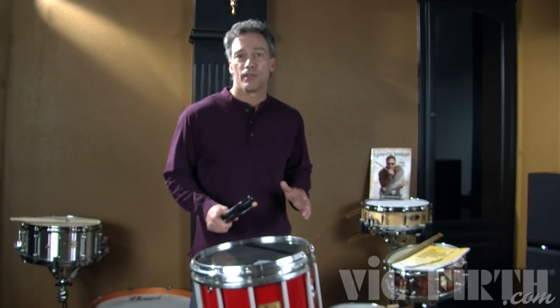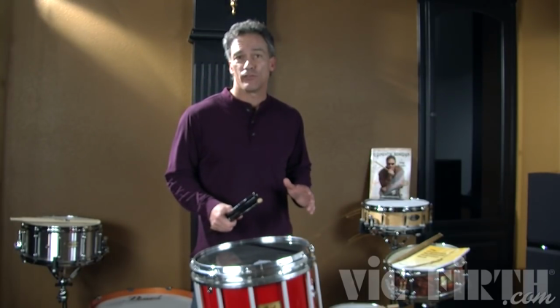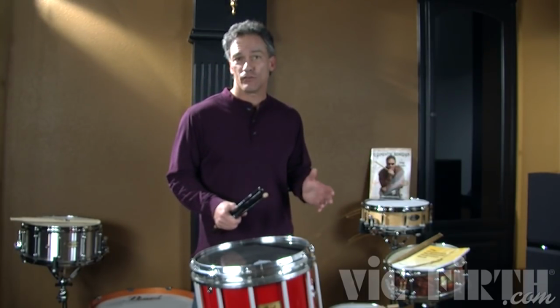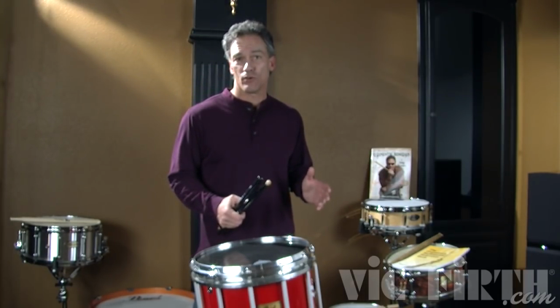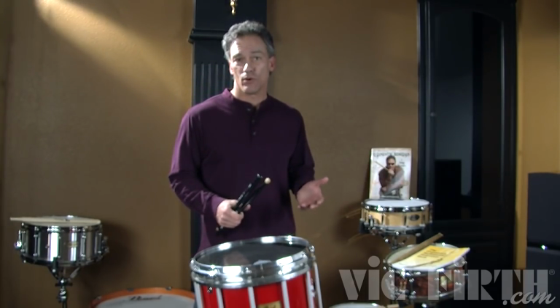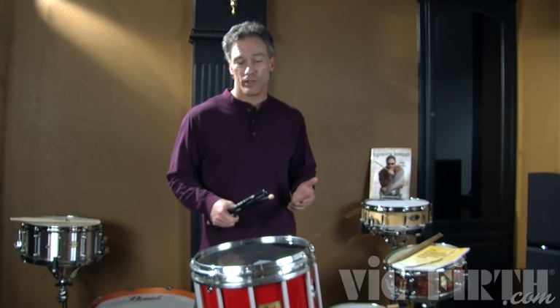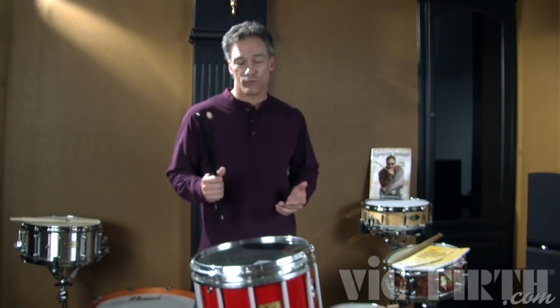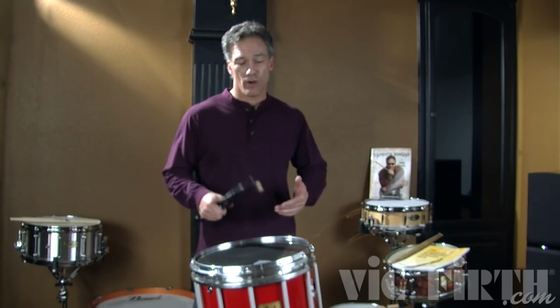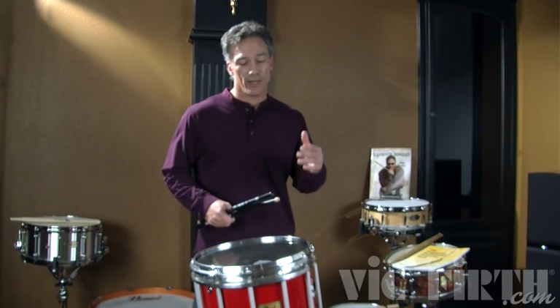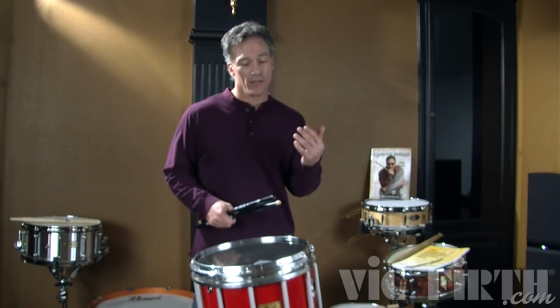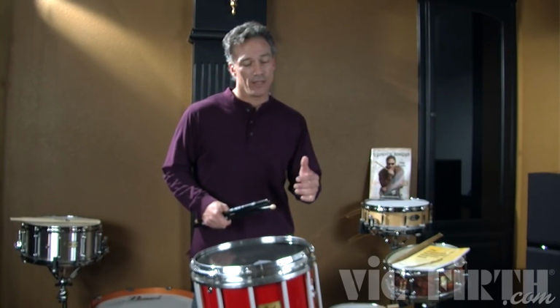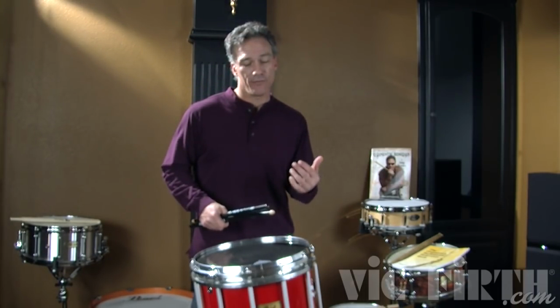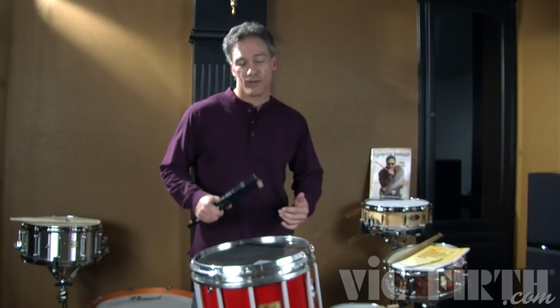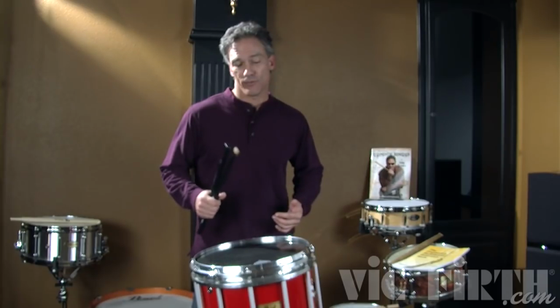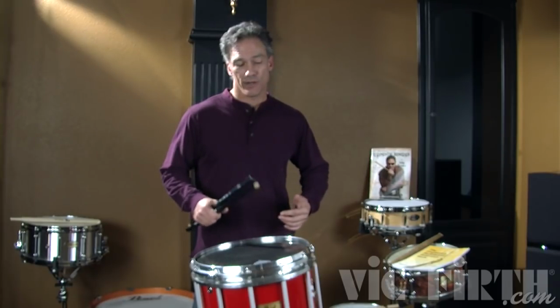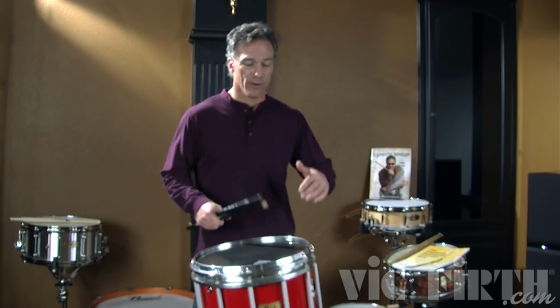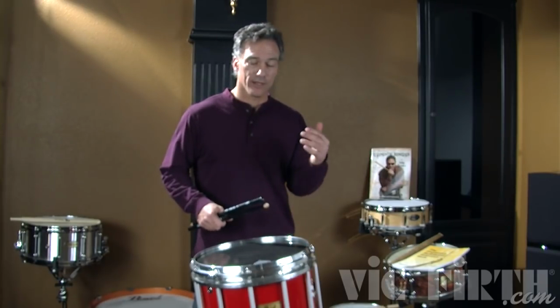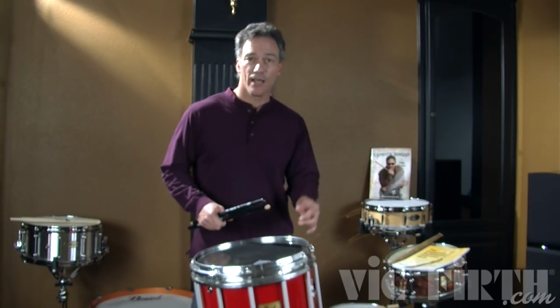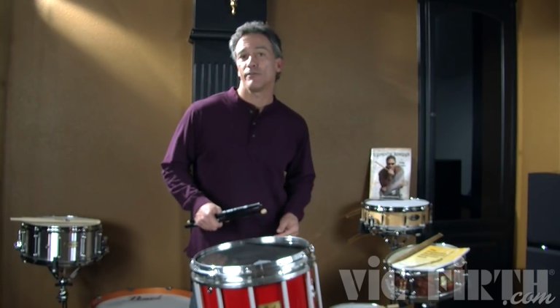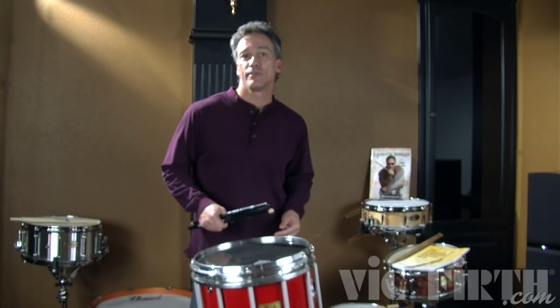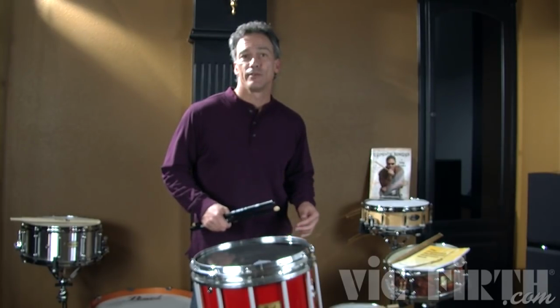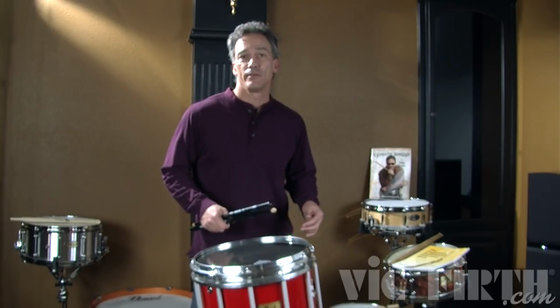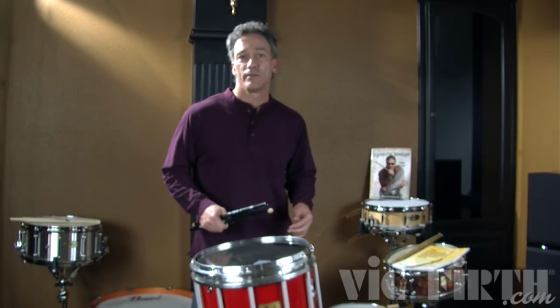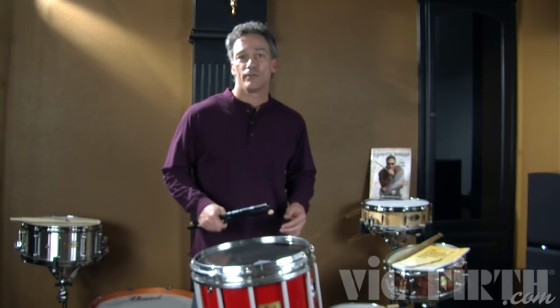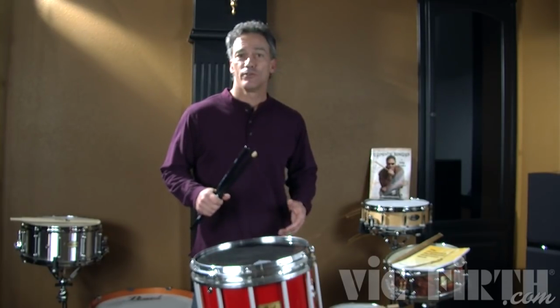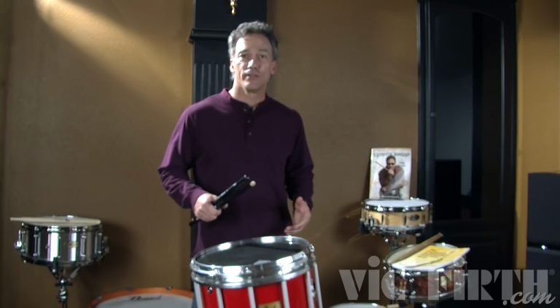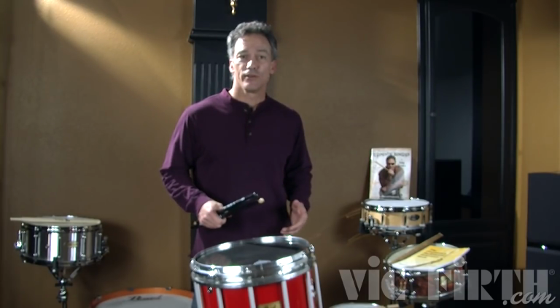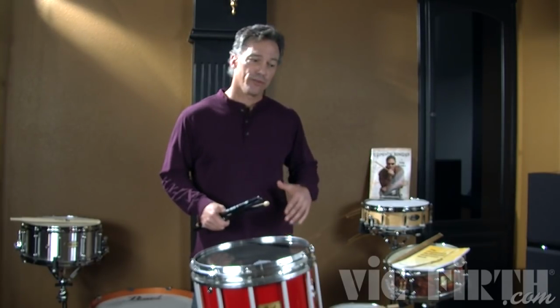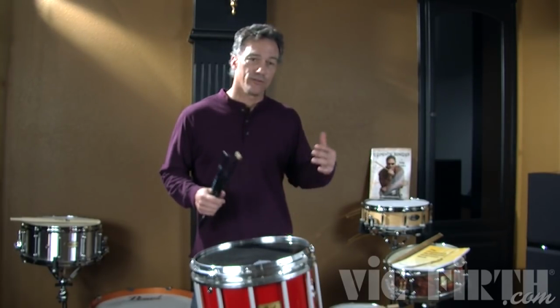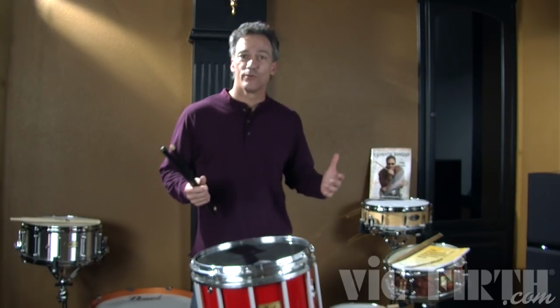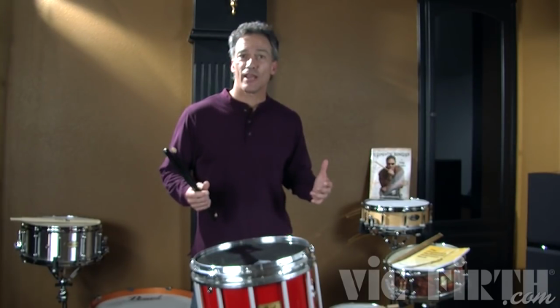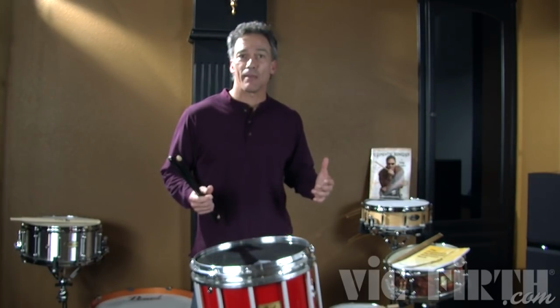A six stroke roll is right, left, left, right, right, left. There's two diddles and two taps.